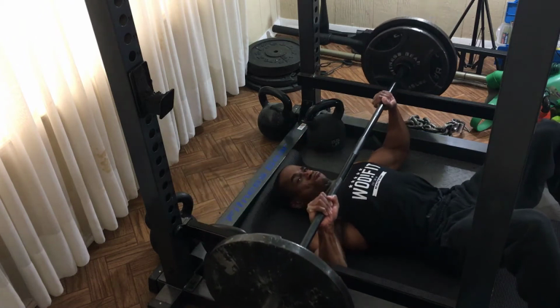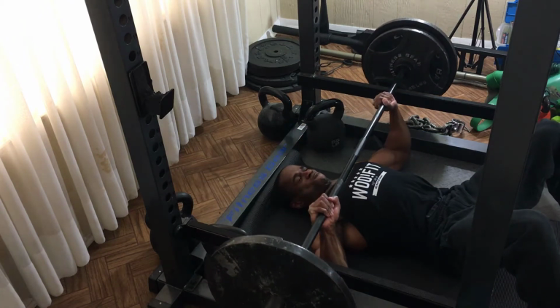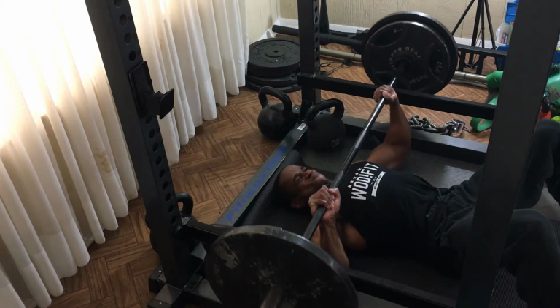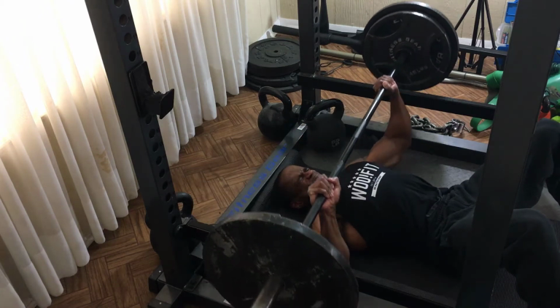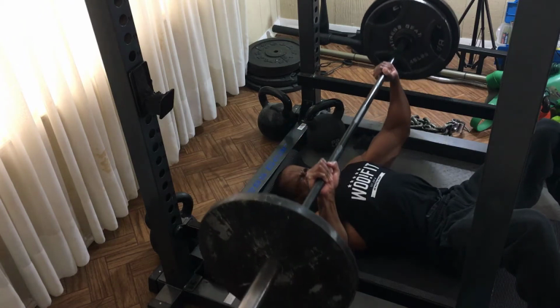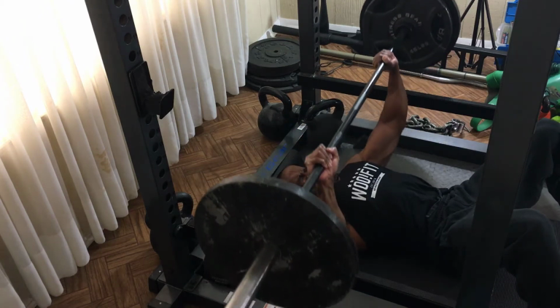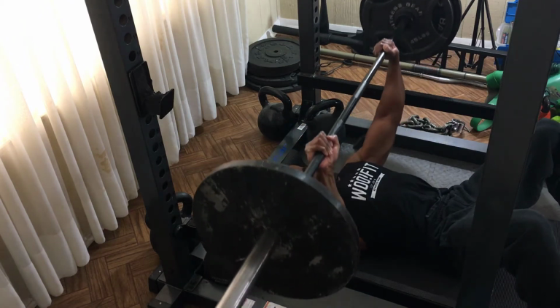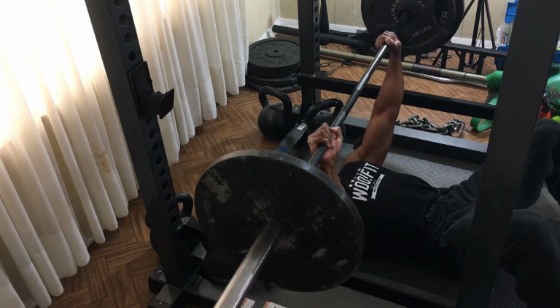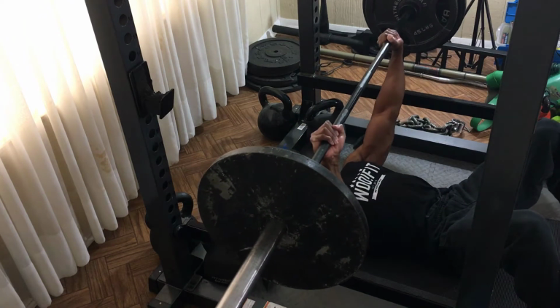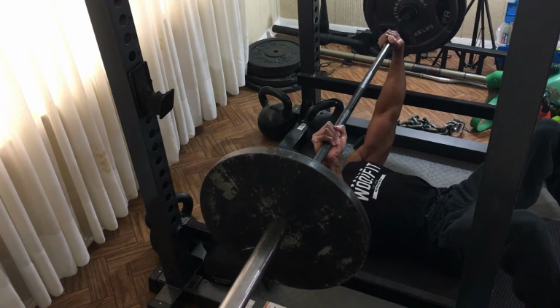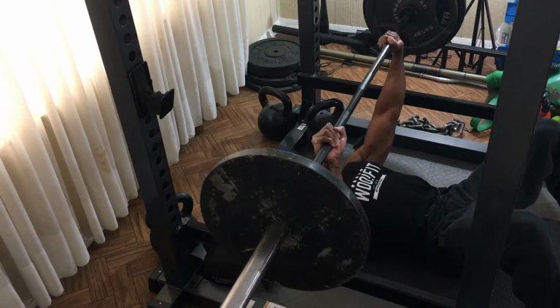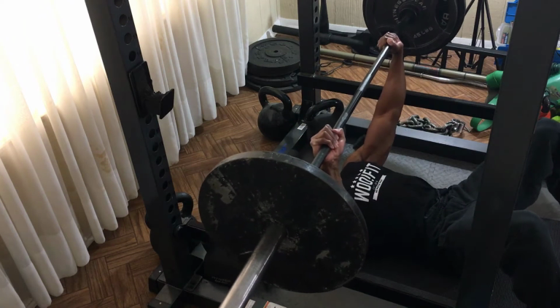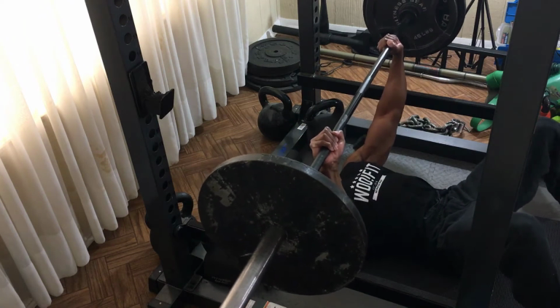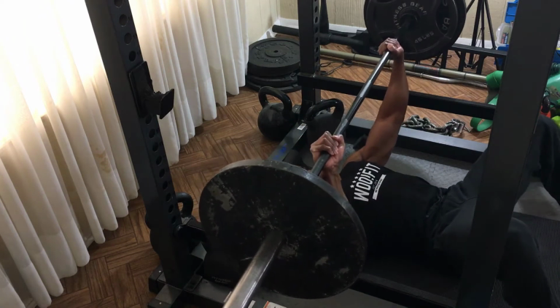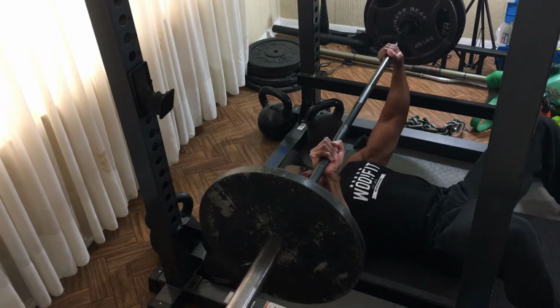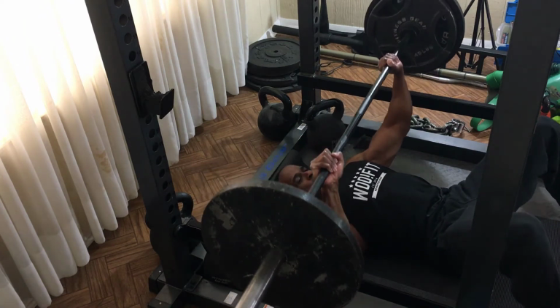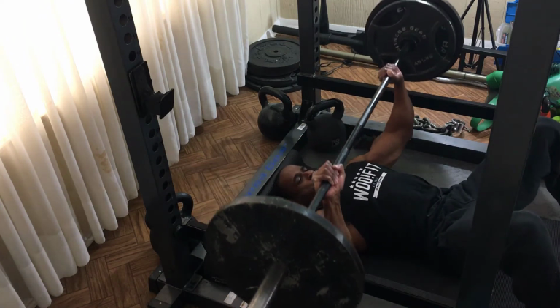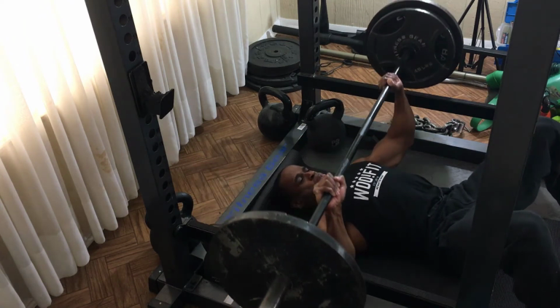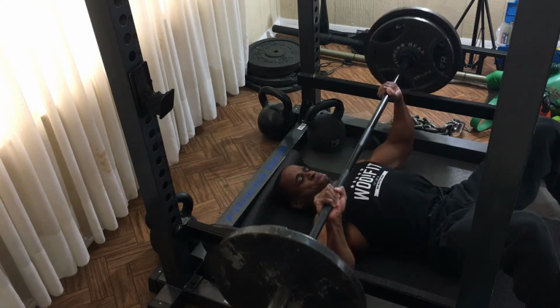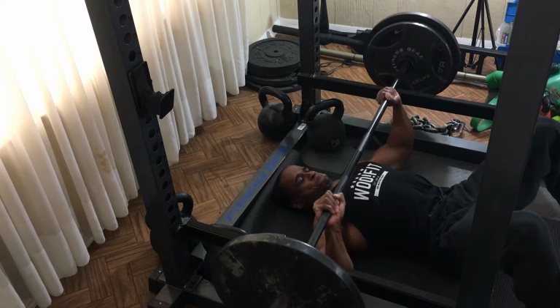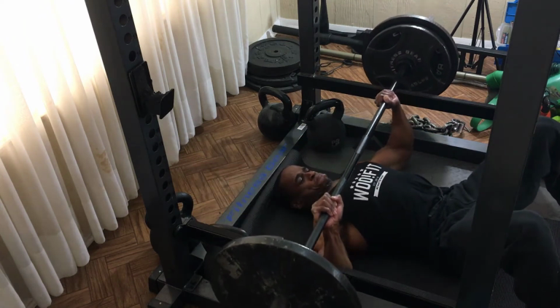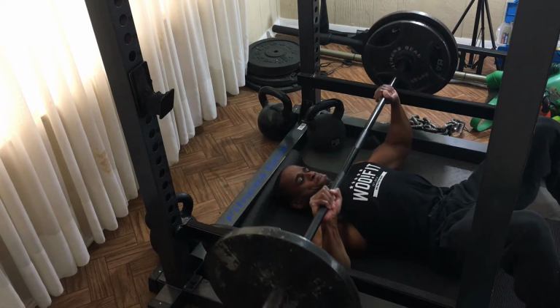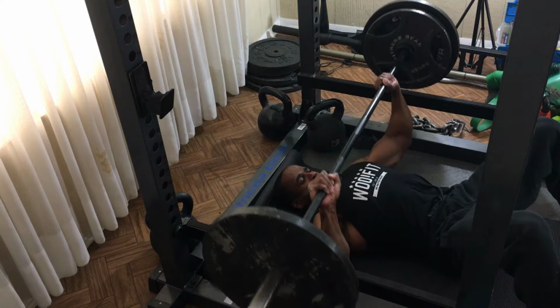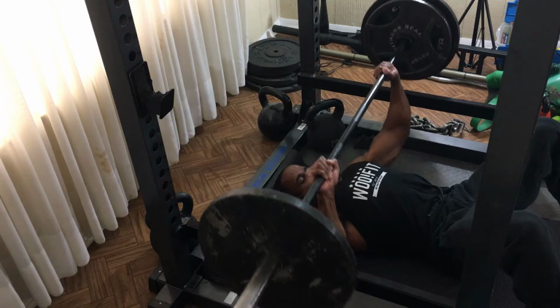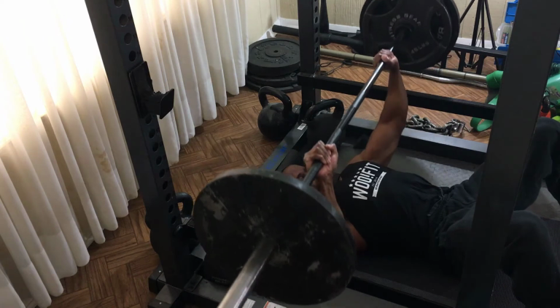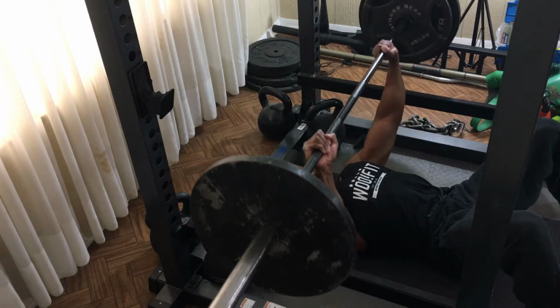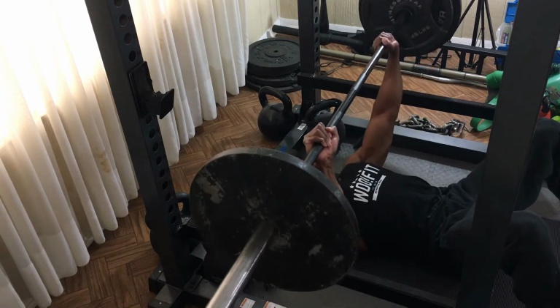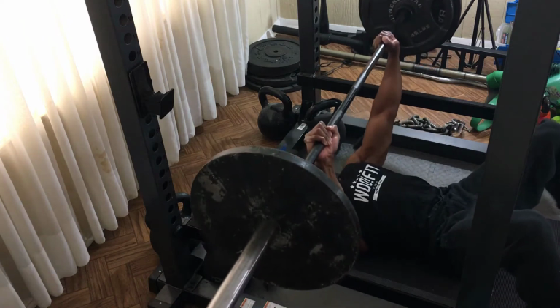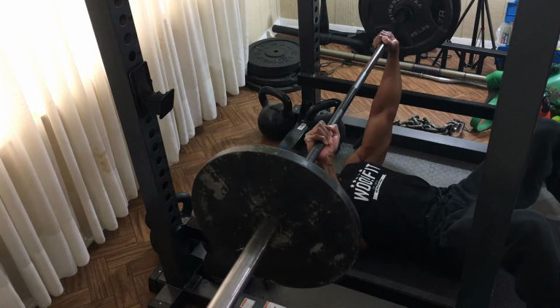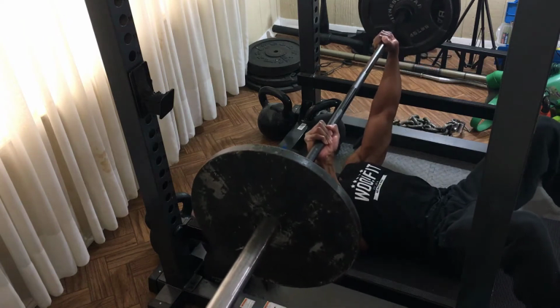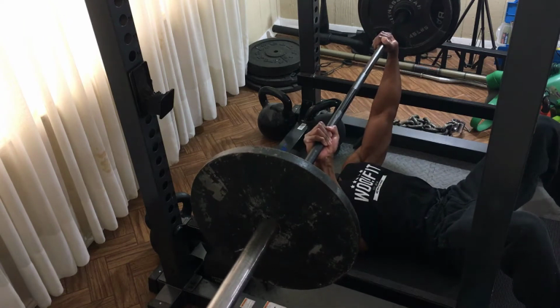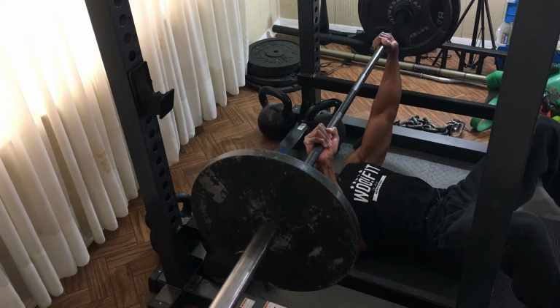I'll wrap up the footage from that home day and move on, because the next day was leg day at Mind and Muscle Gym.